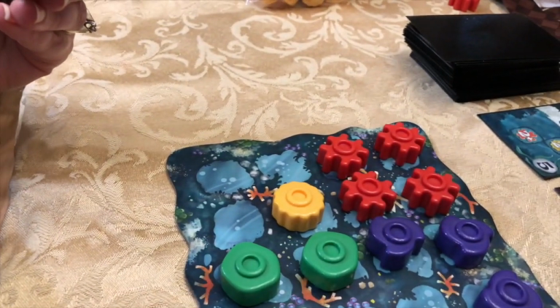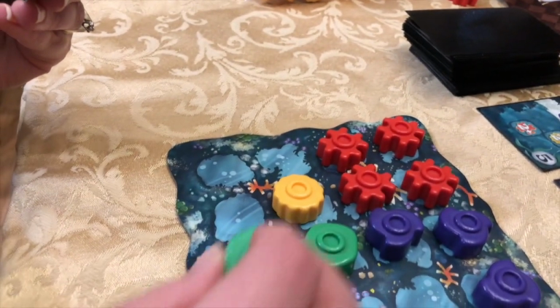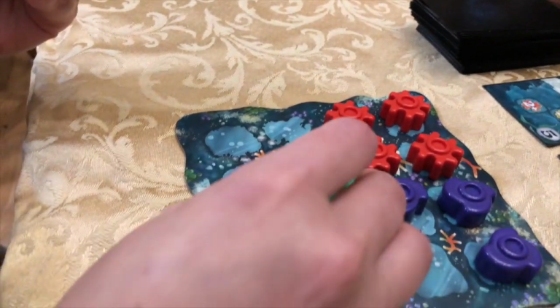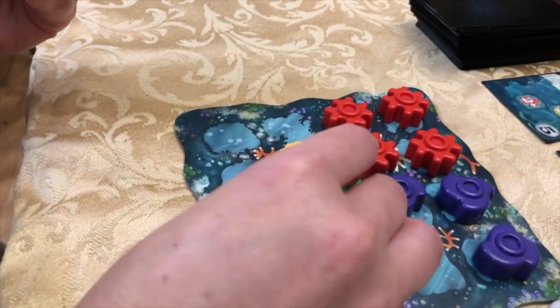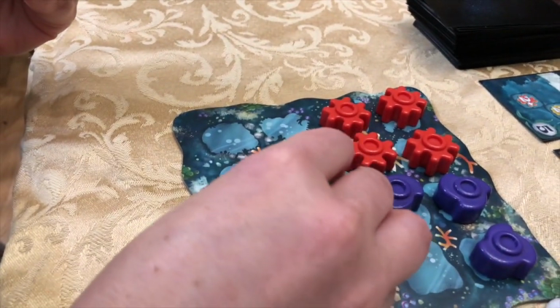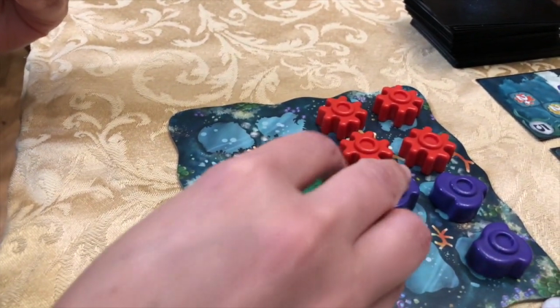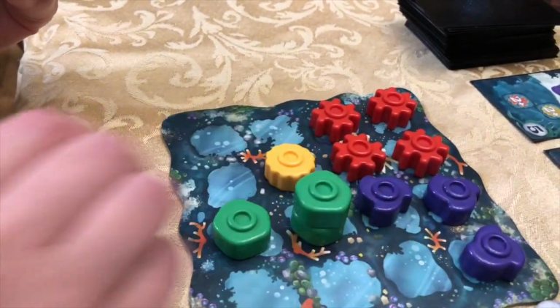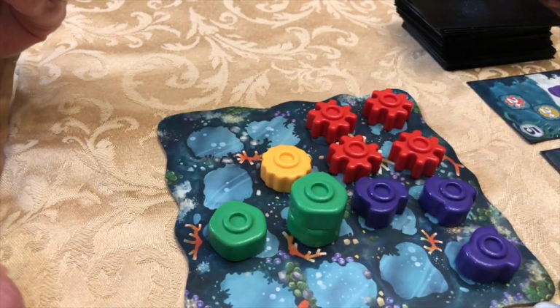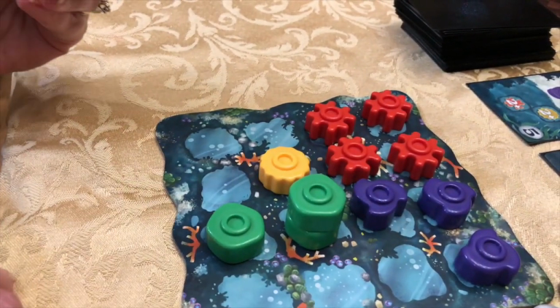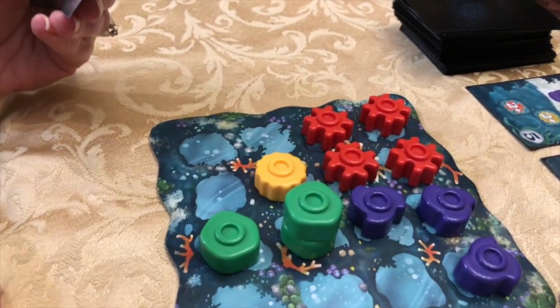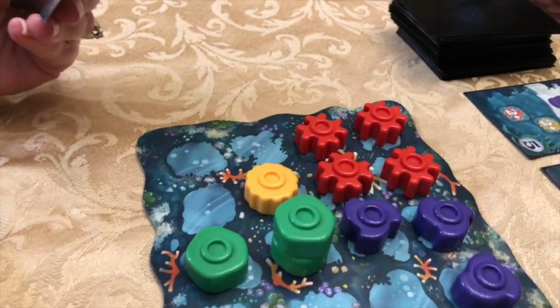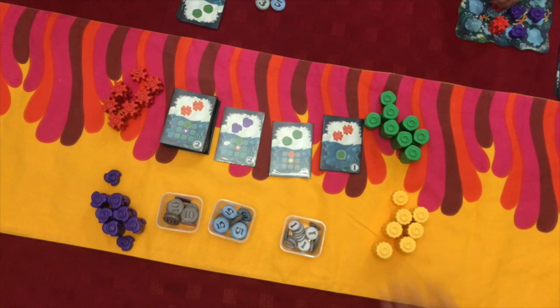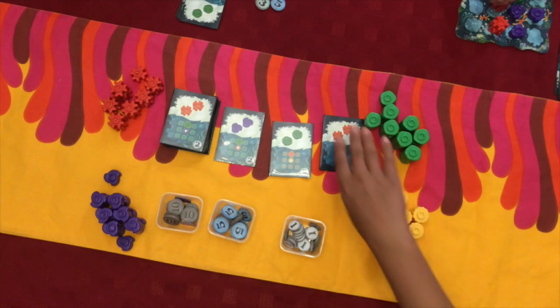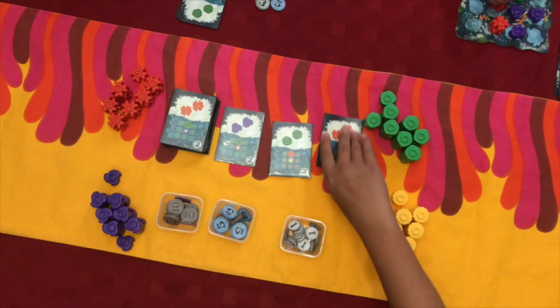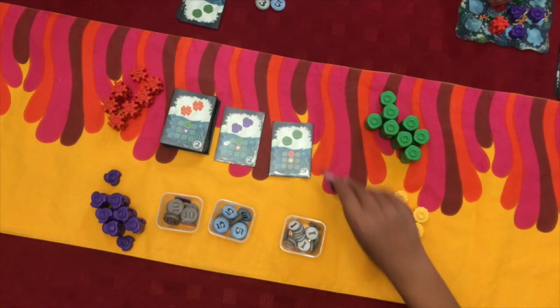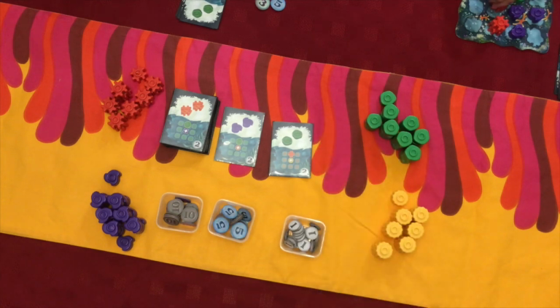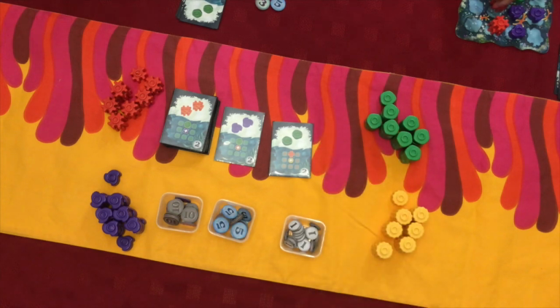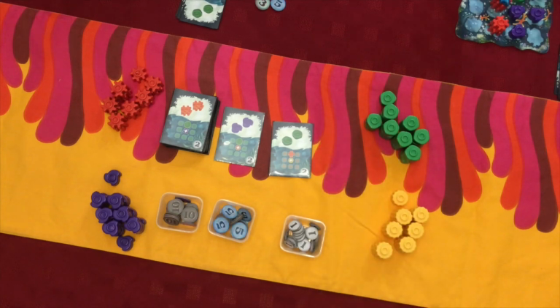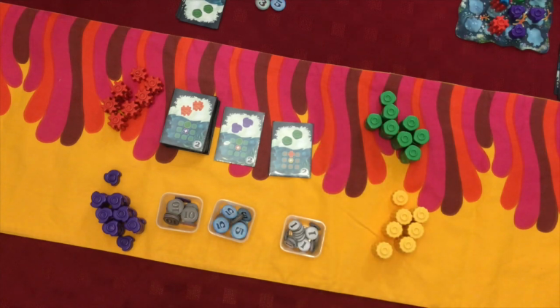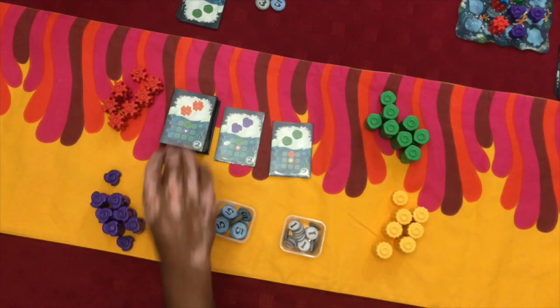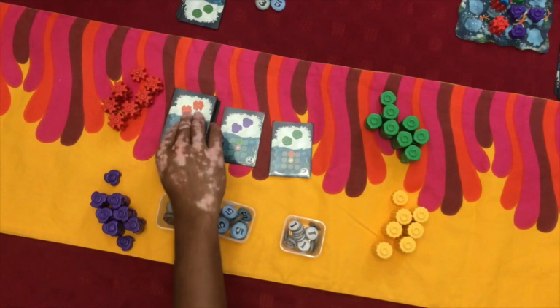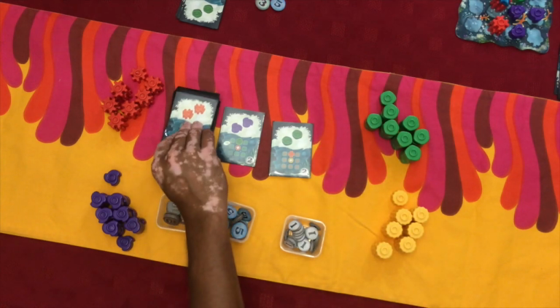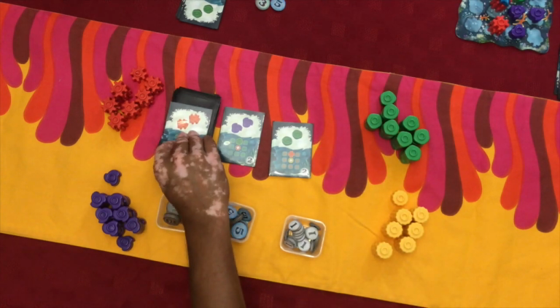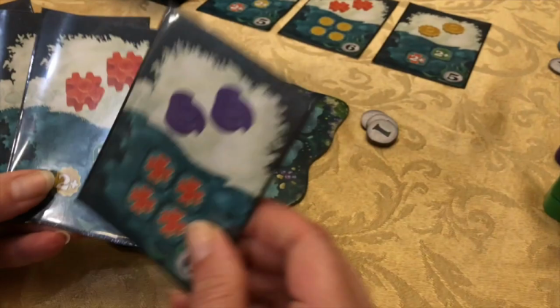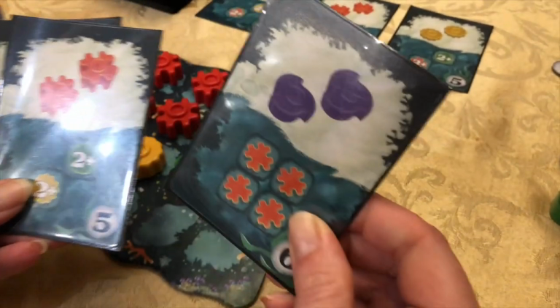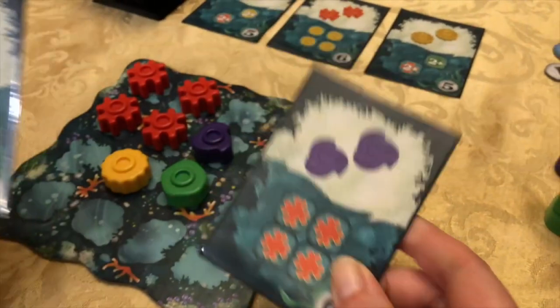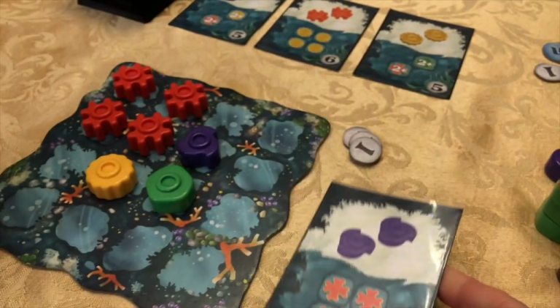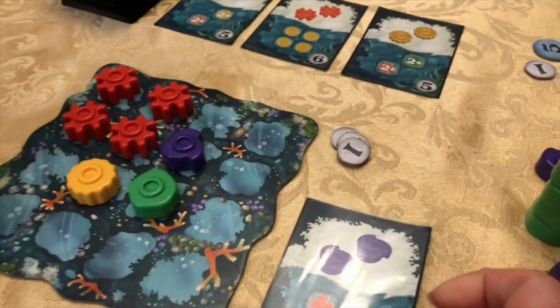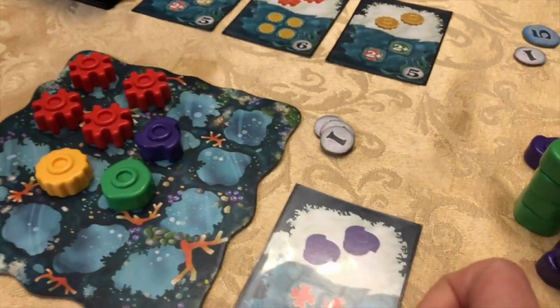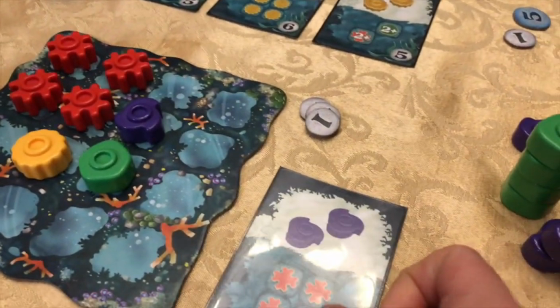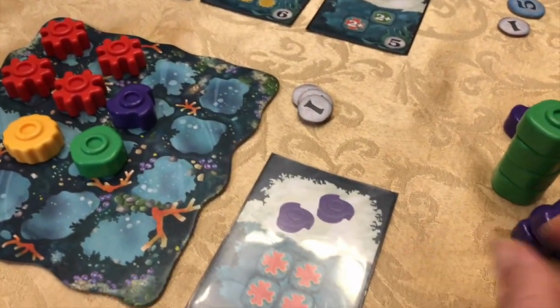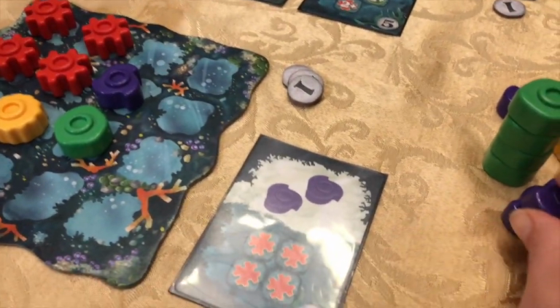On your turn you do one of two things. One, take a card and add it to your hand. Or two, play a card from your hand.